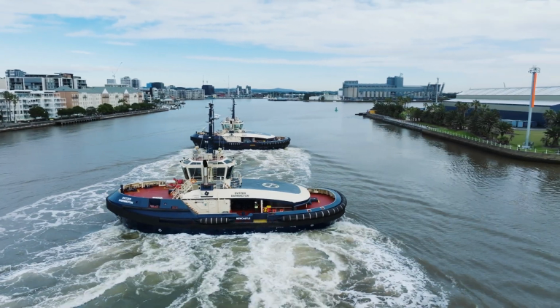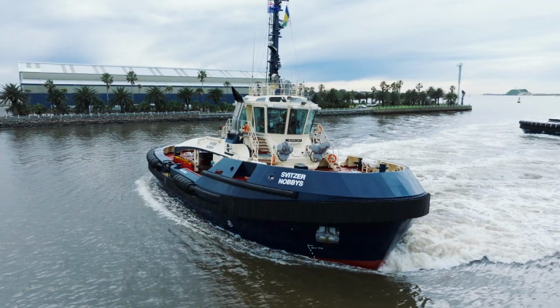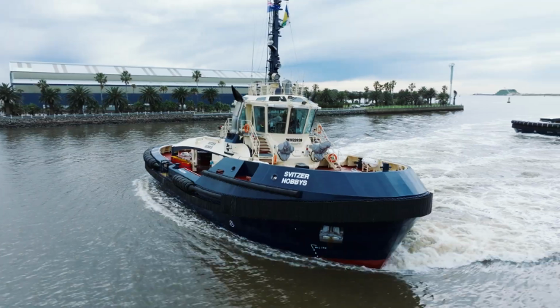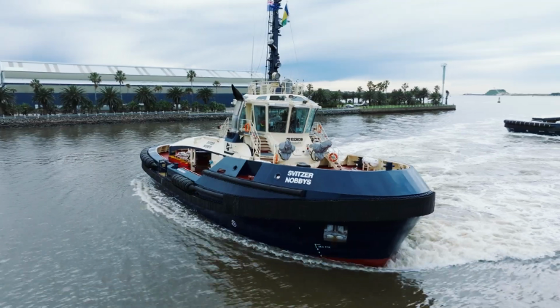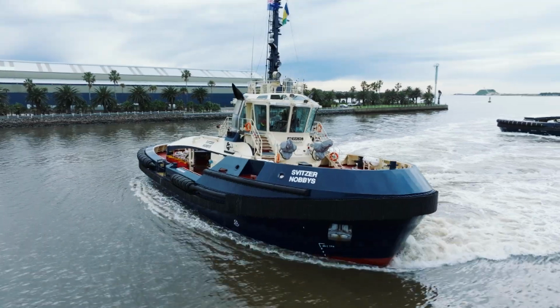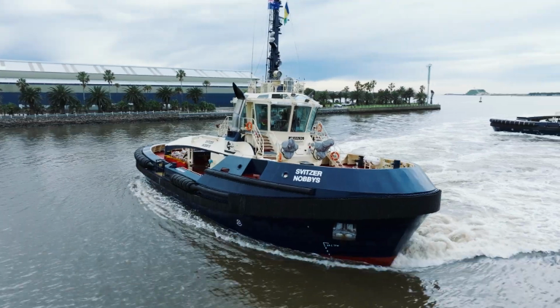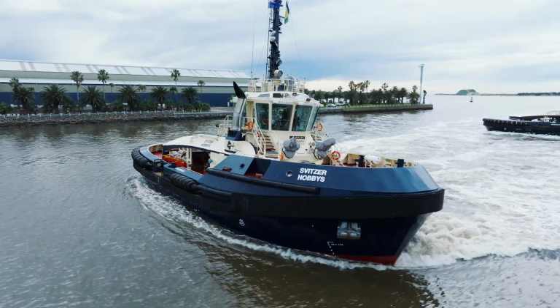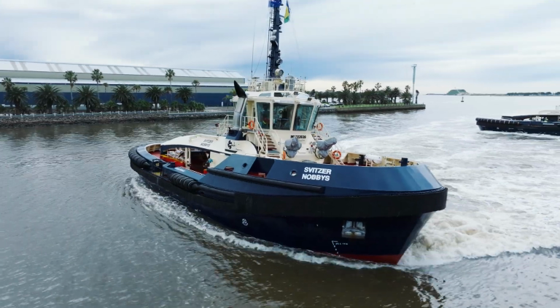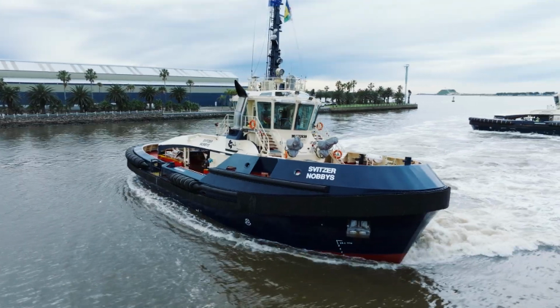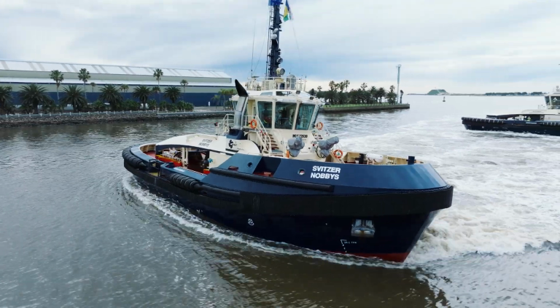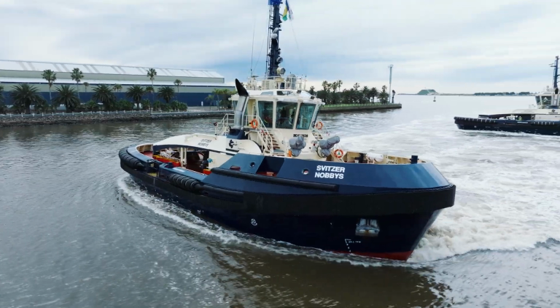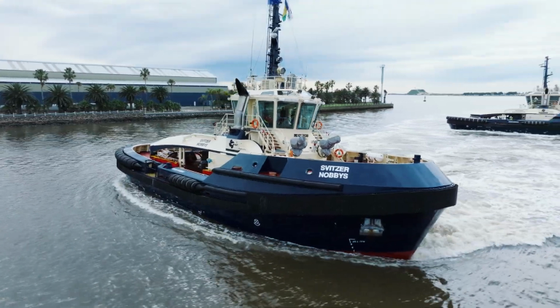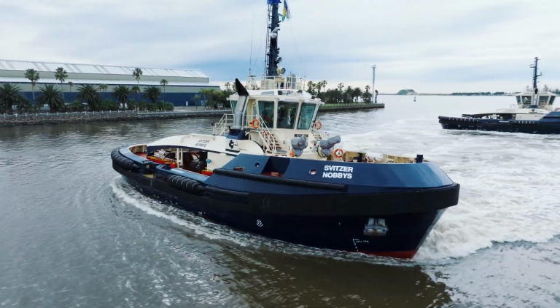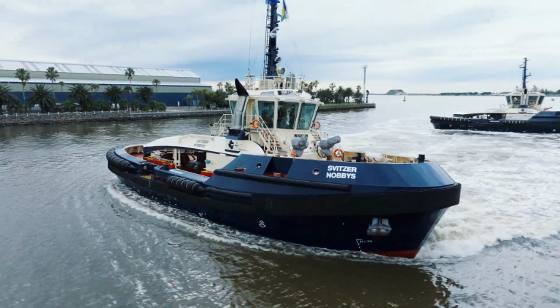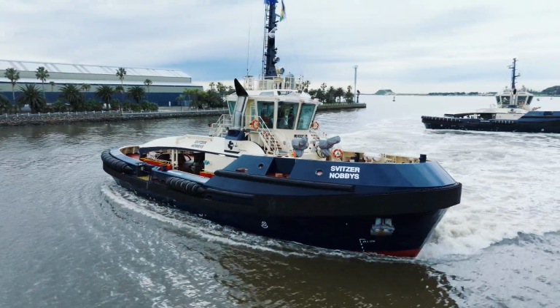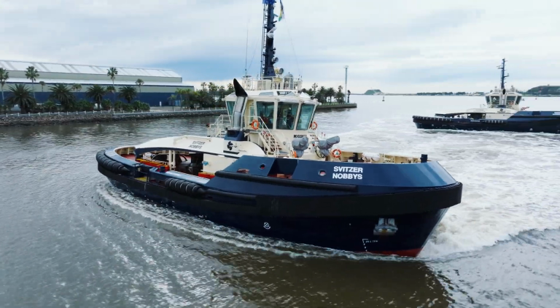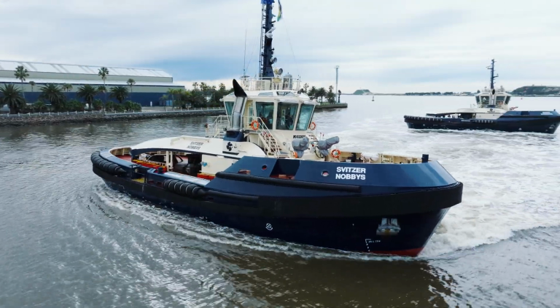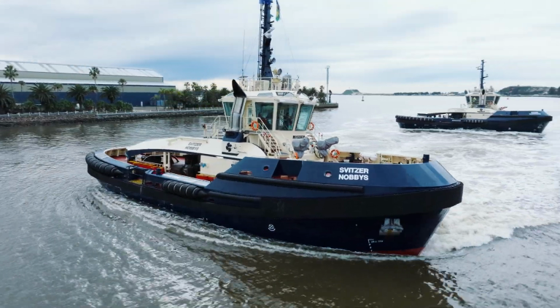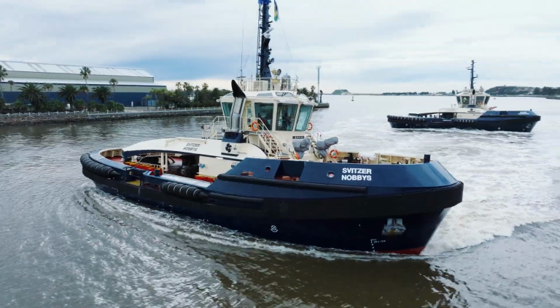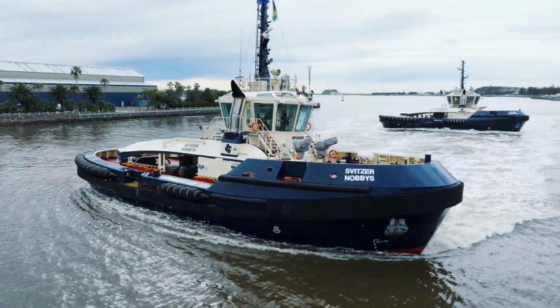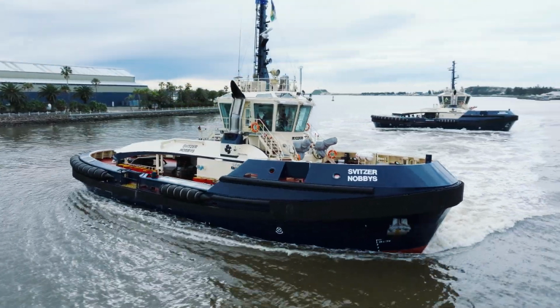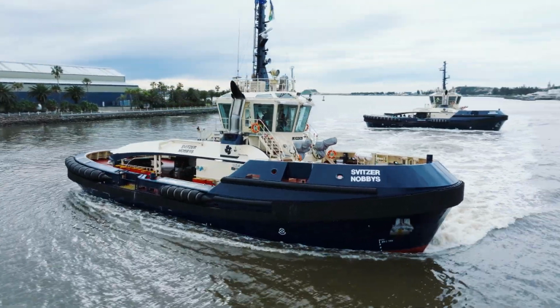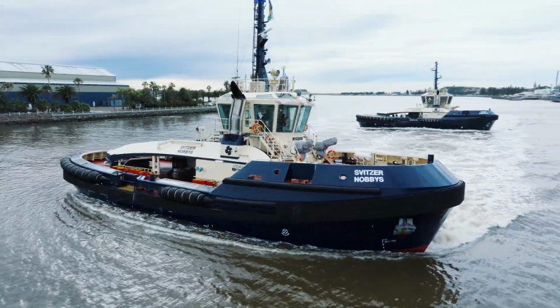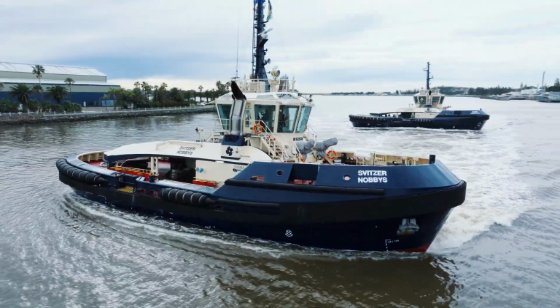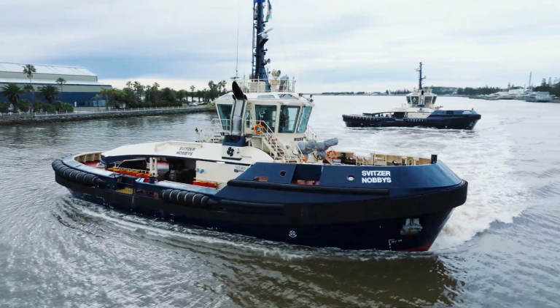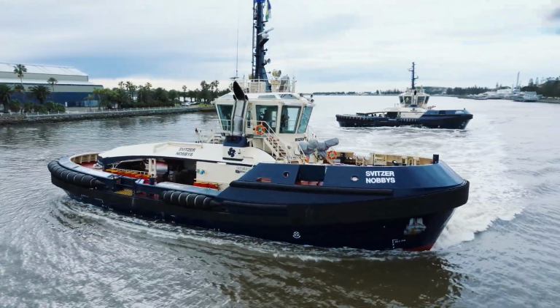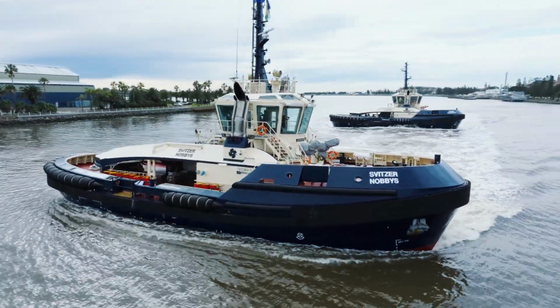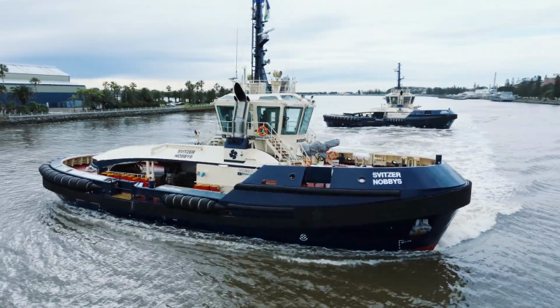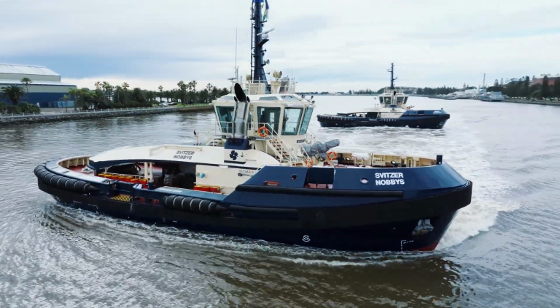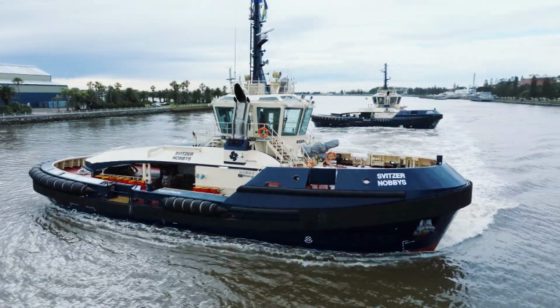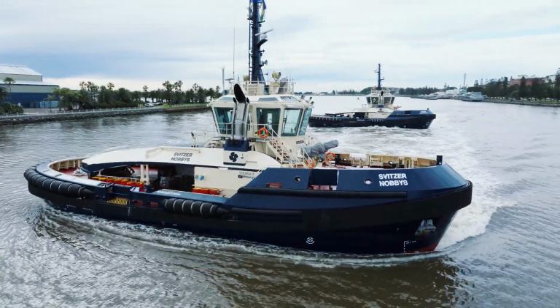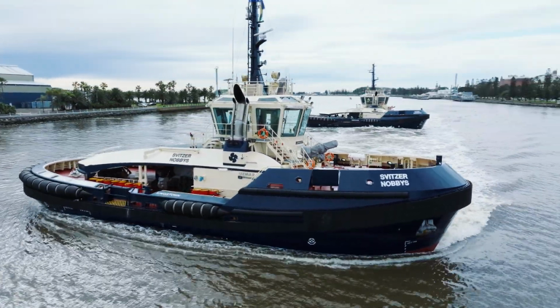This Newcastle pair will save fuel and emissions from day one.